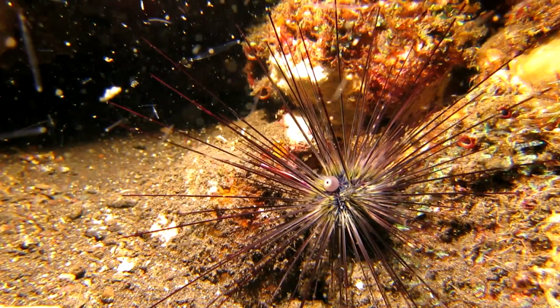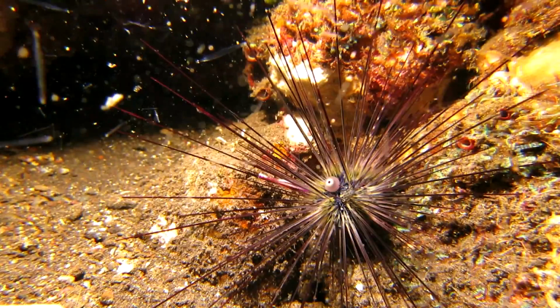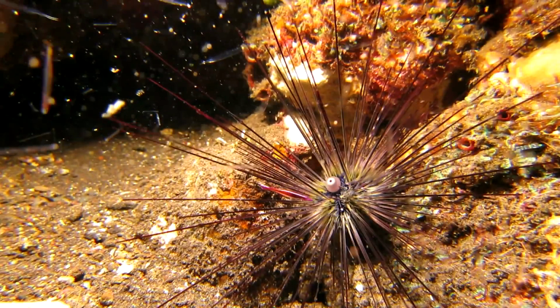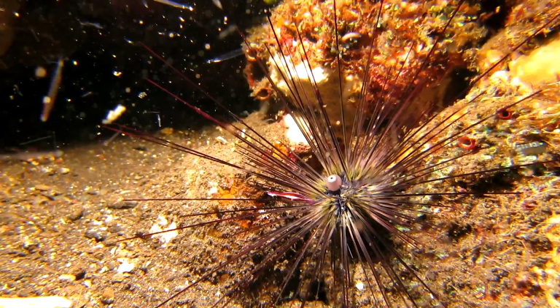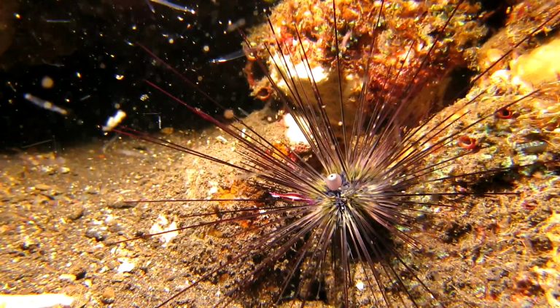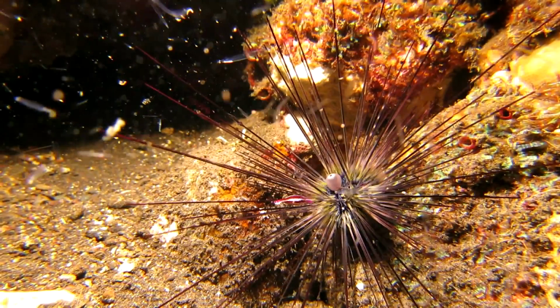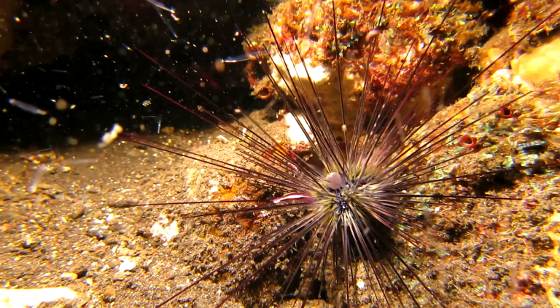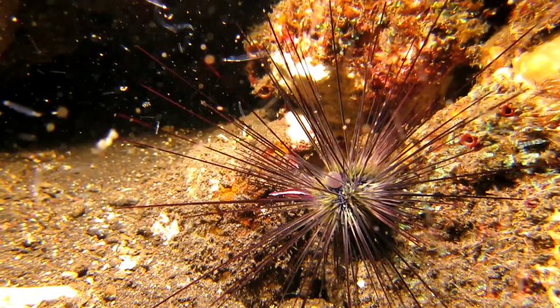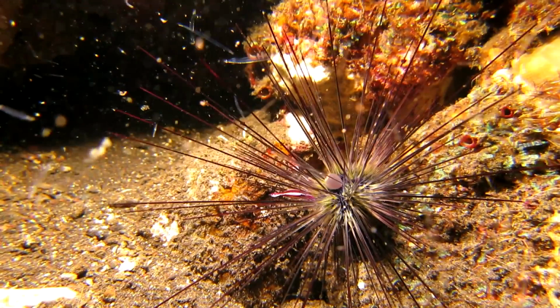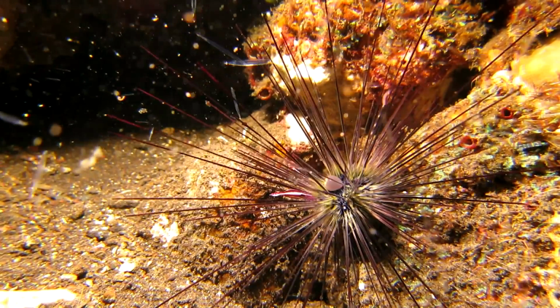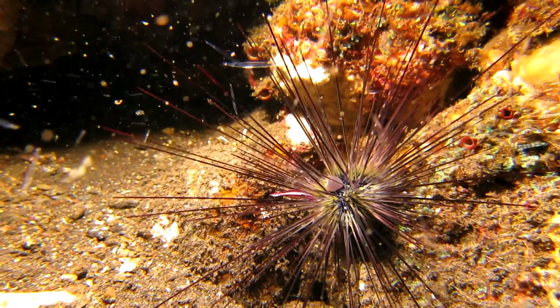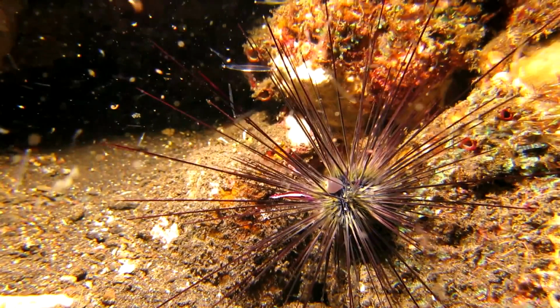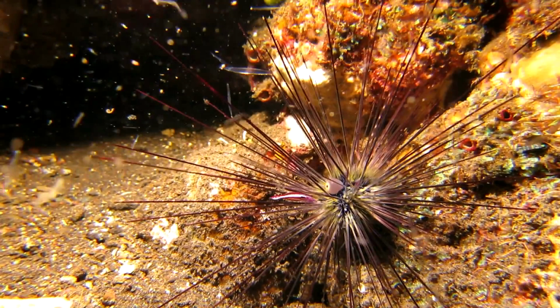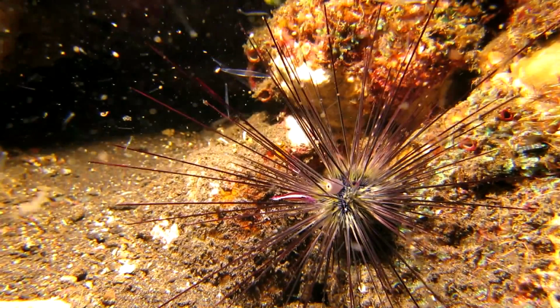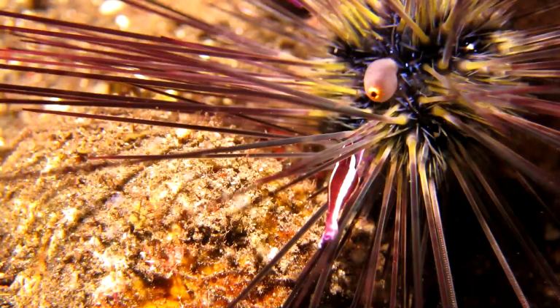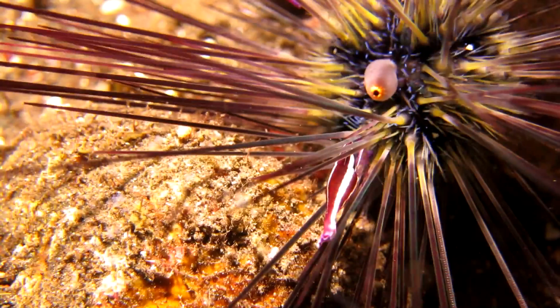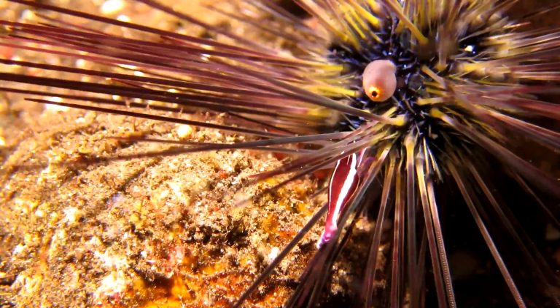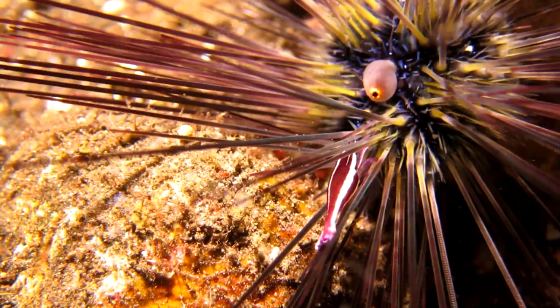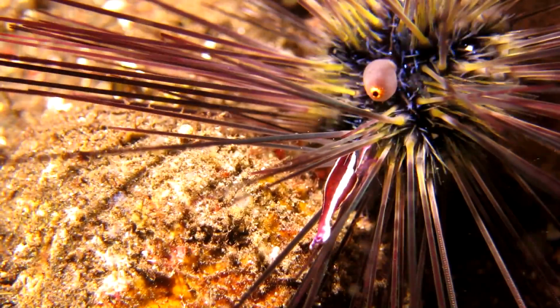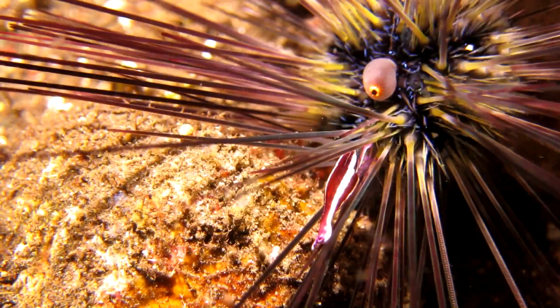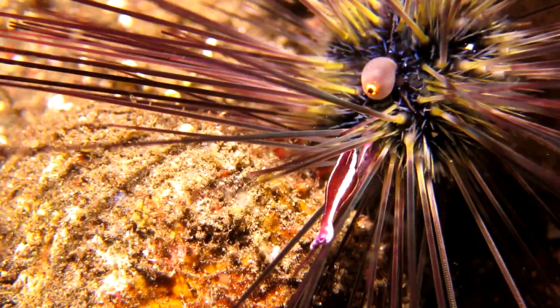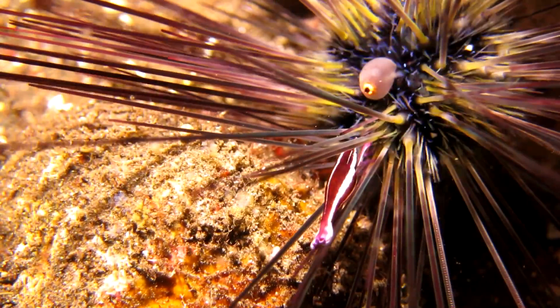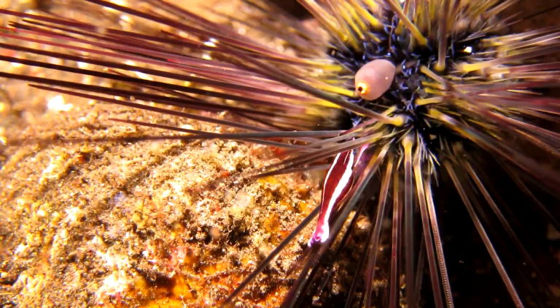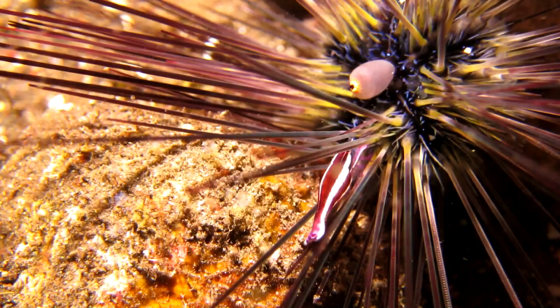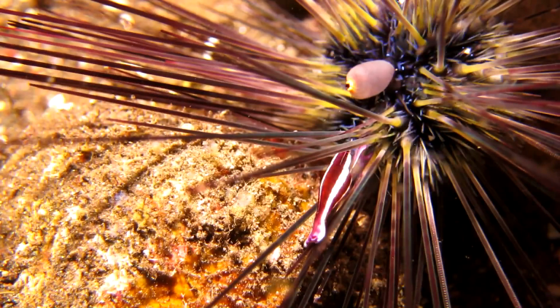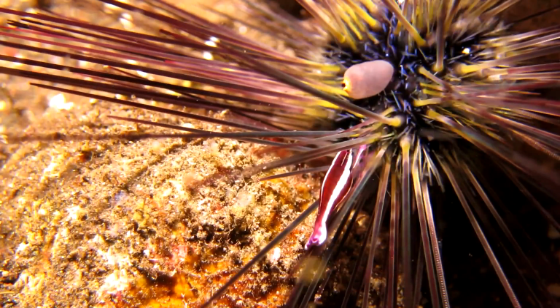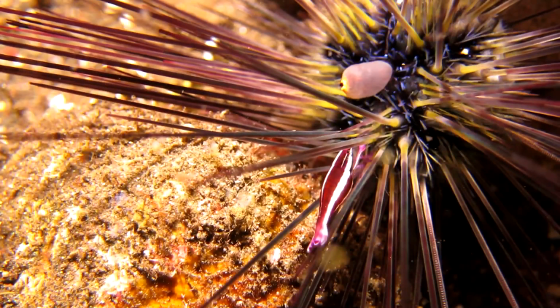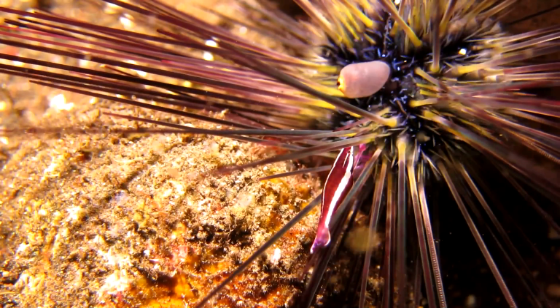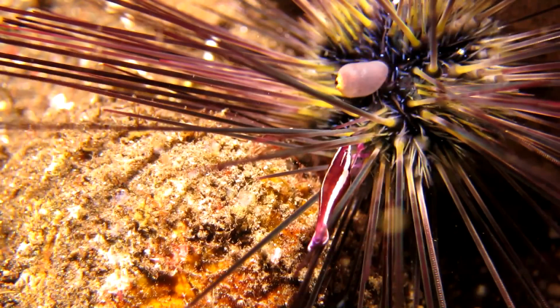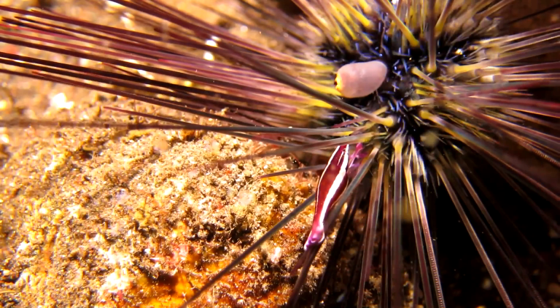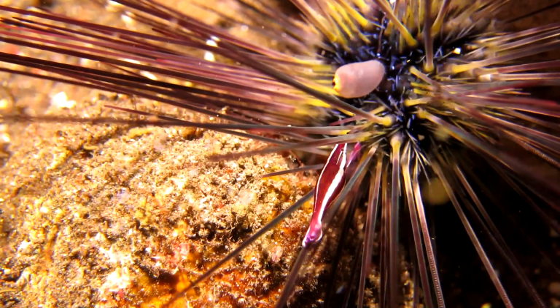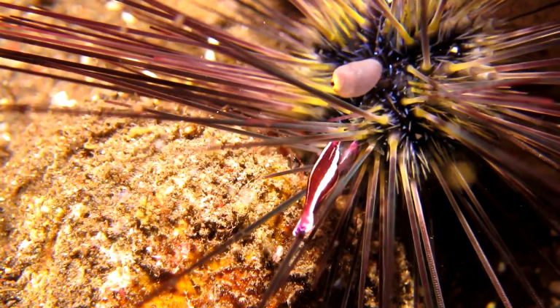The purple urchin shrimp prefers a sea urchin as a host. With all the venomous spines, it's a safe place to live.